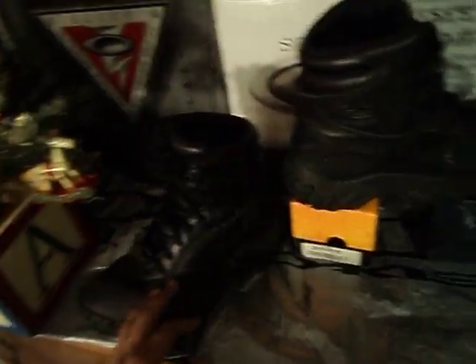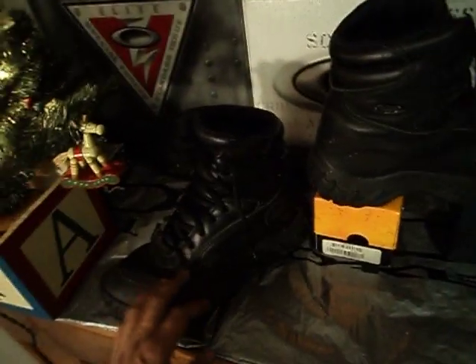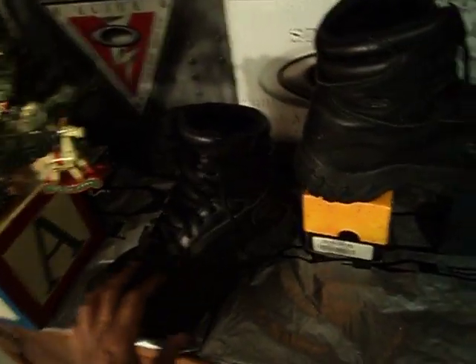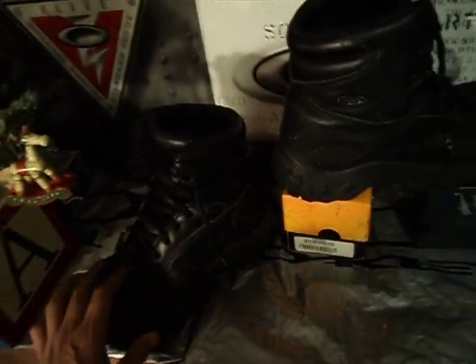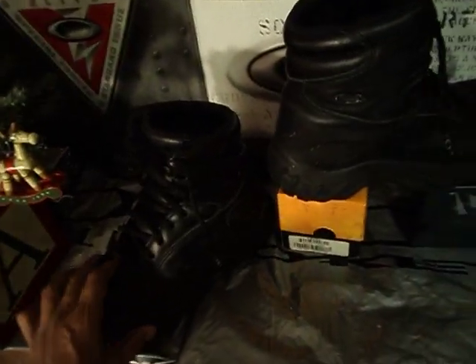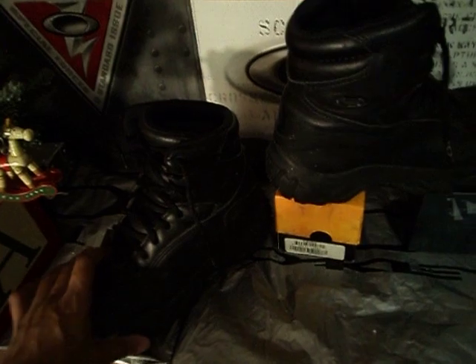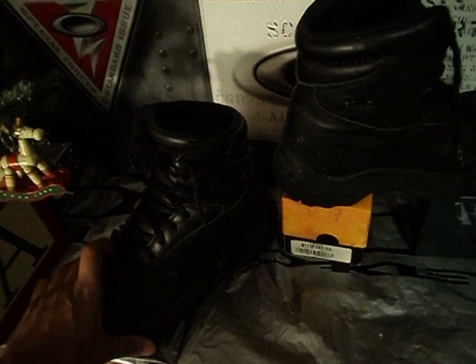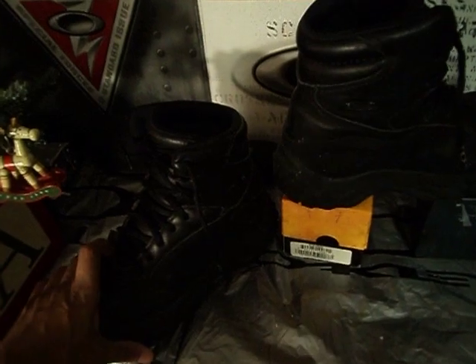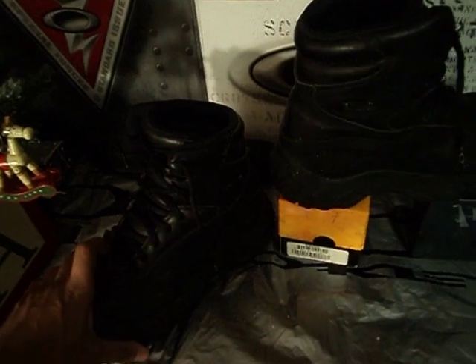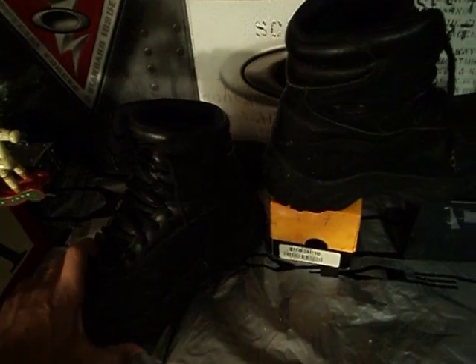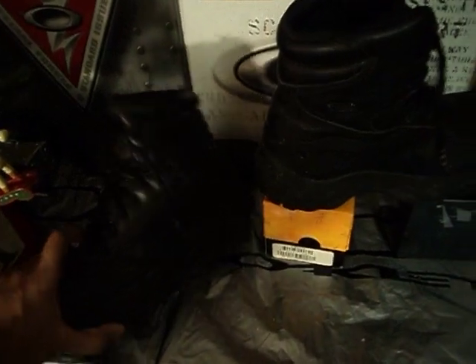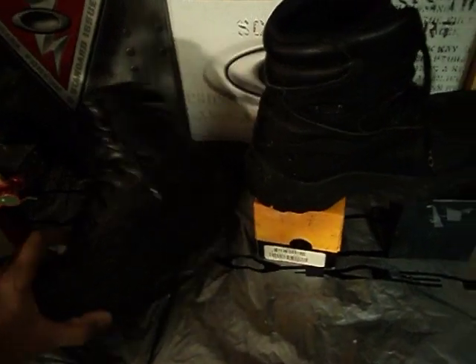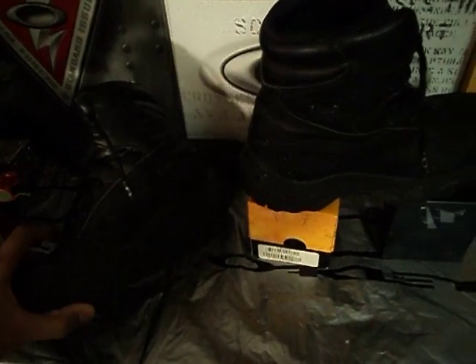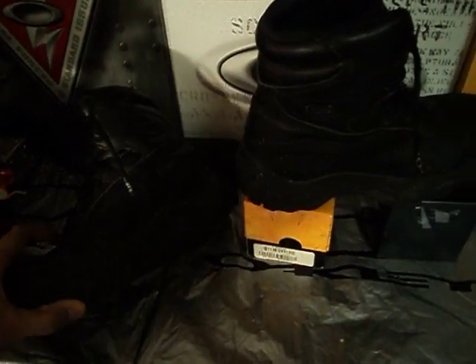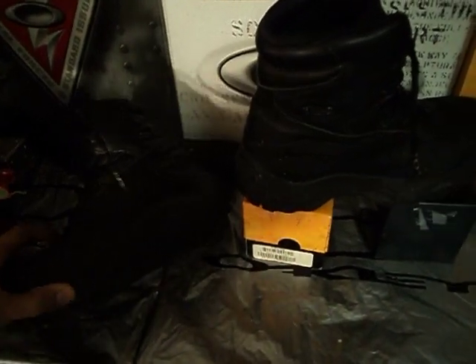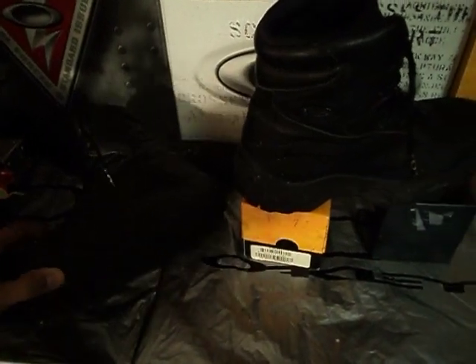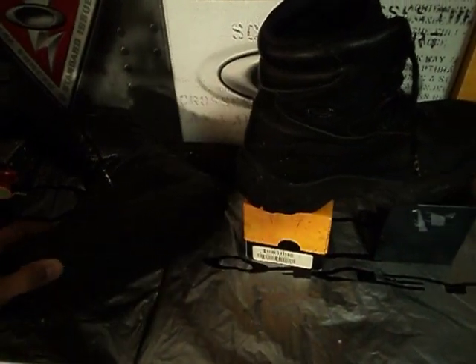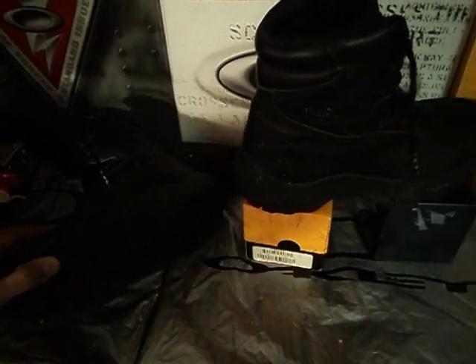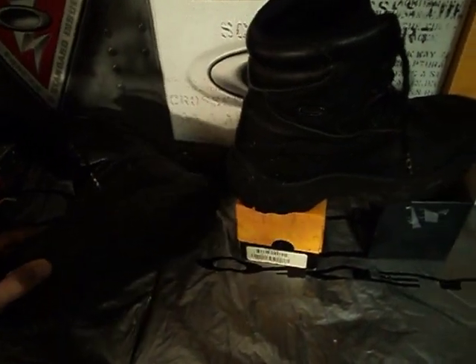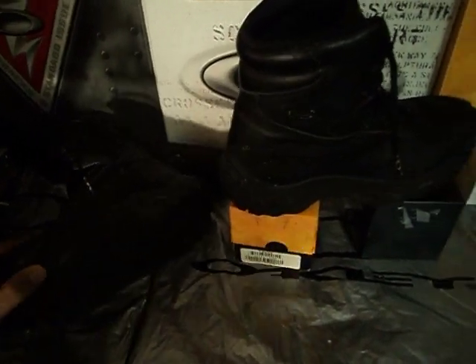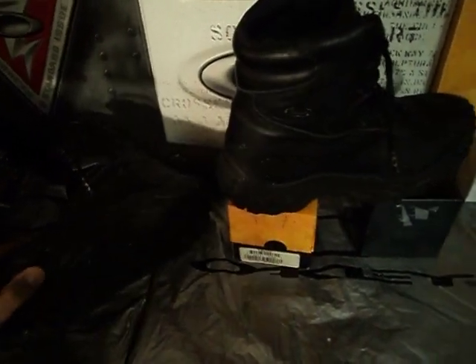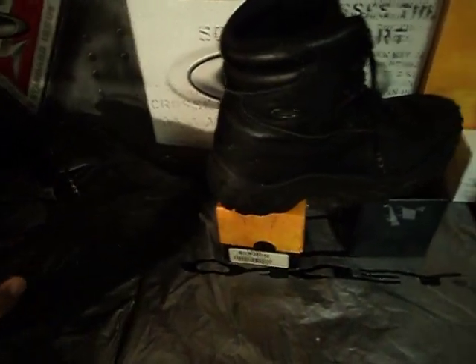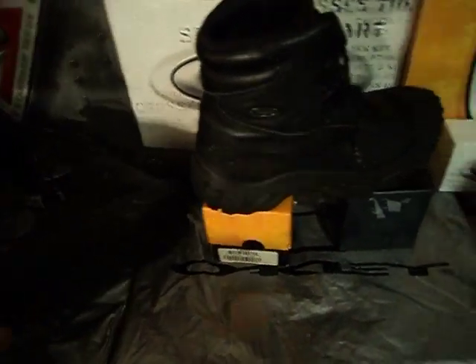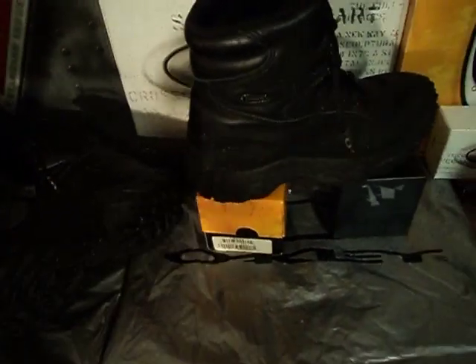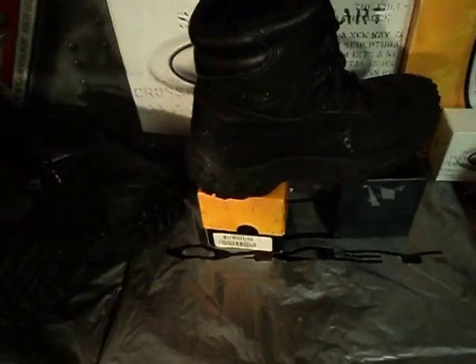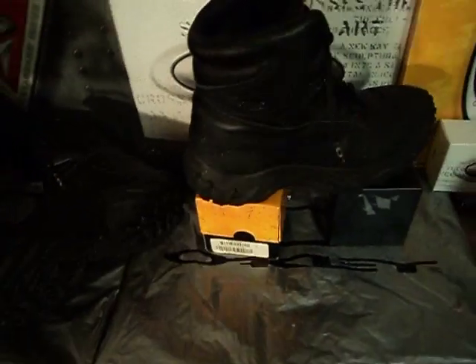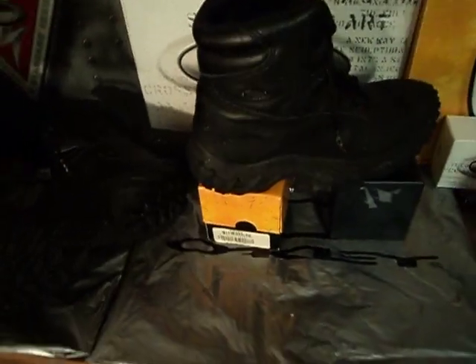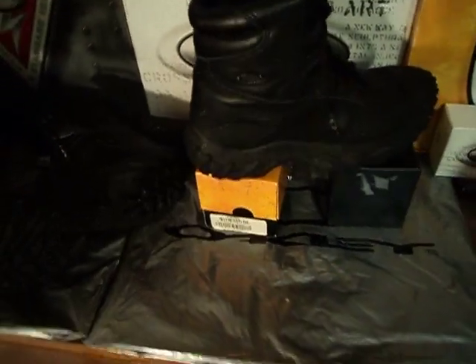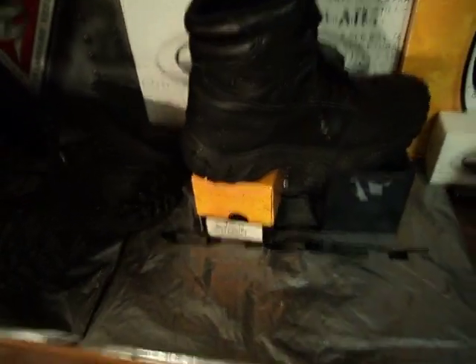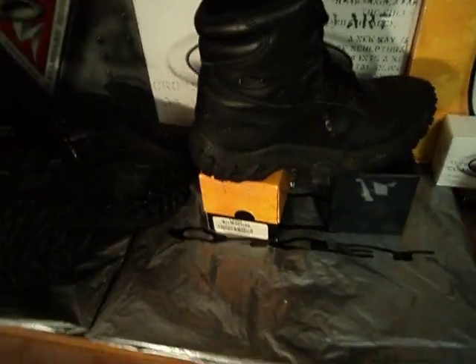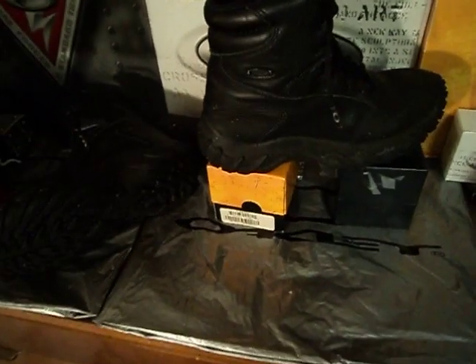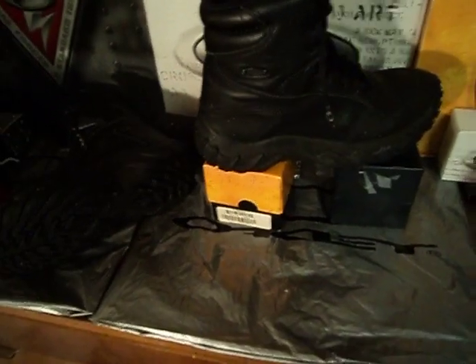This is a newer model. The newer model has a different tread pattern in them. But great boots.